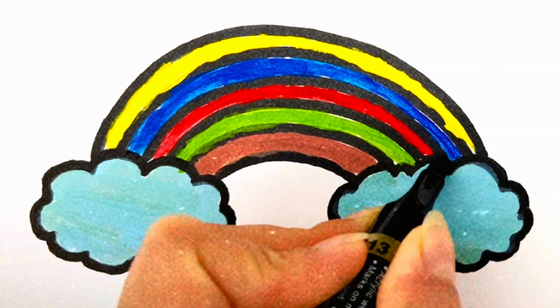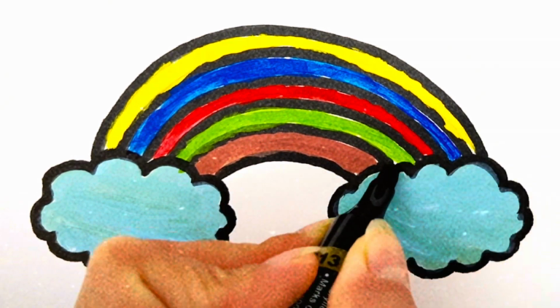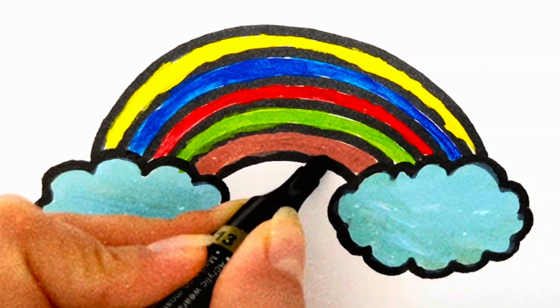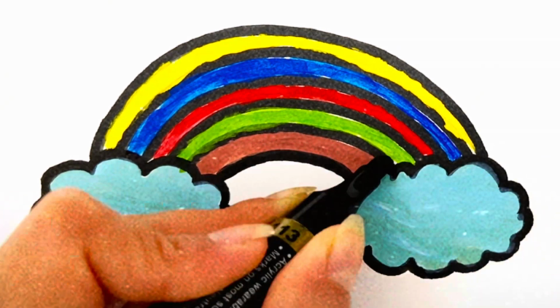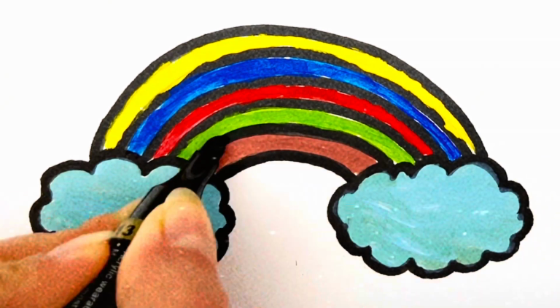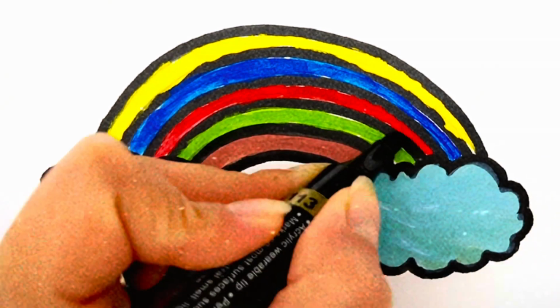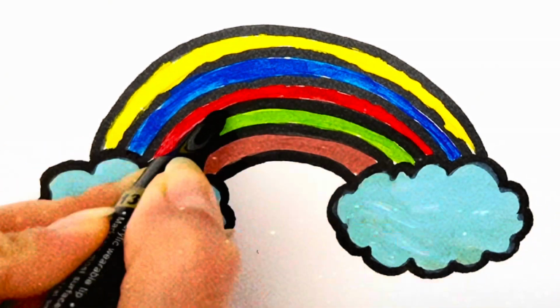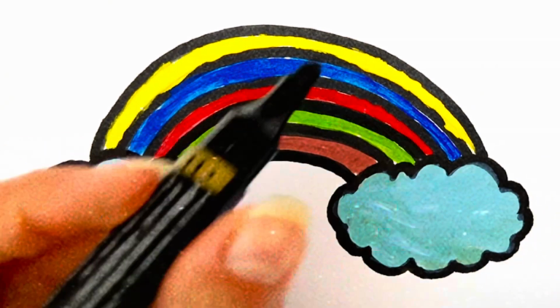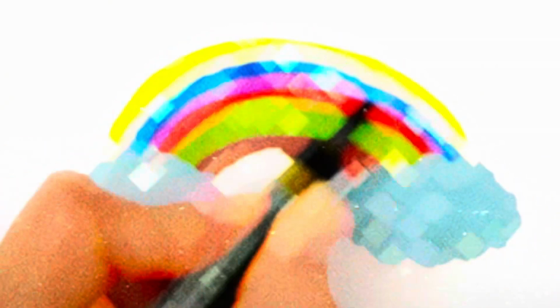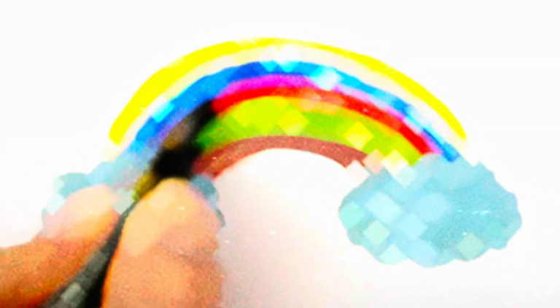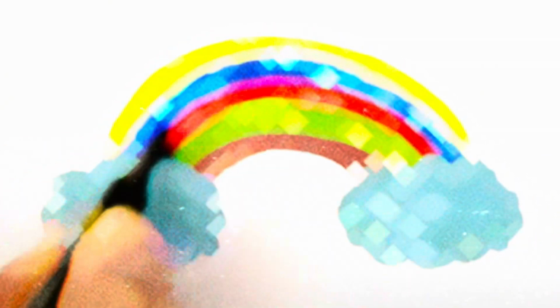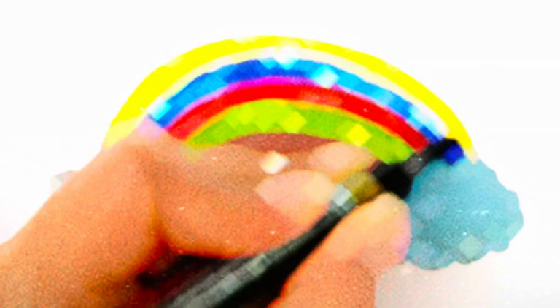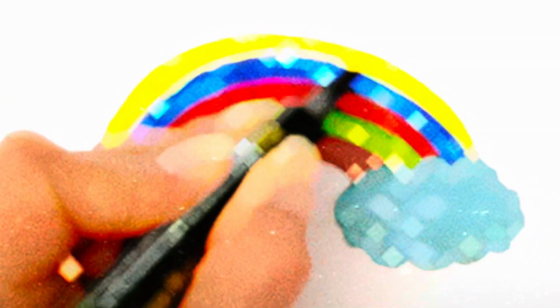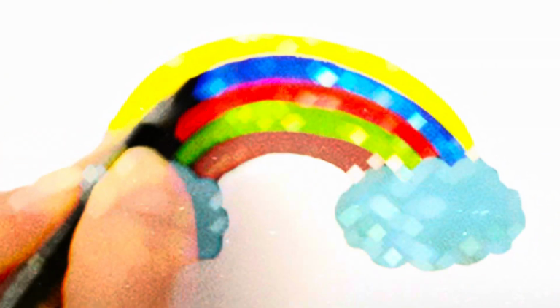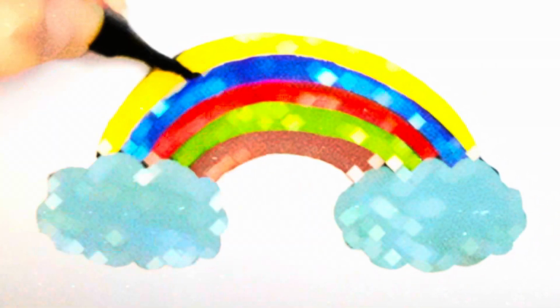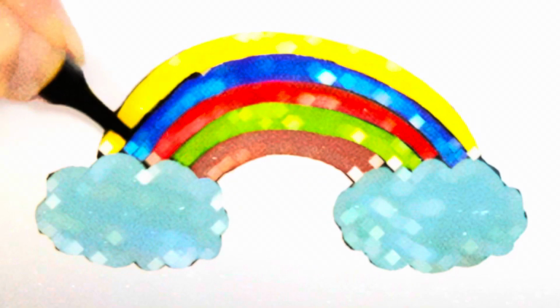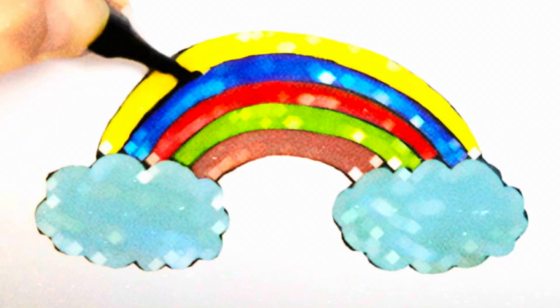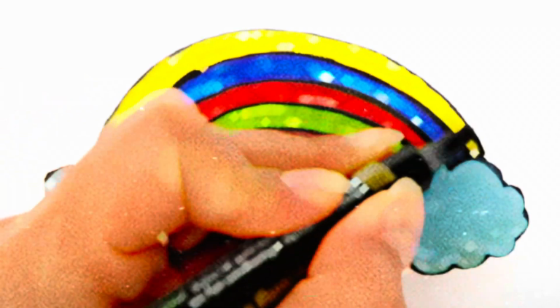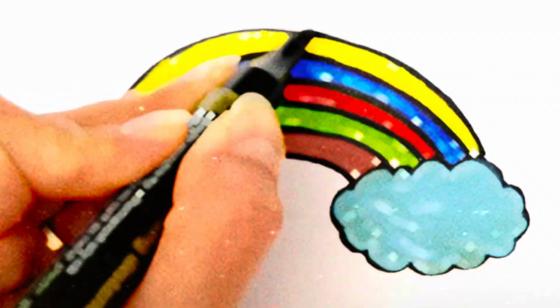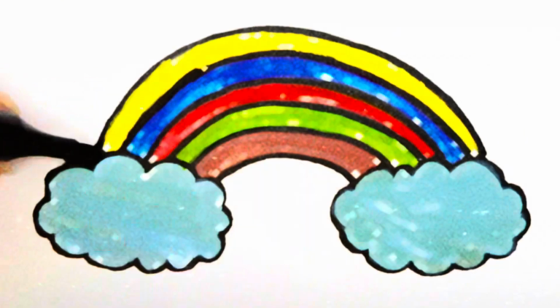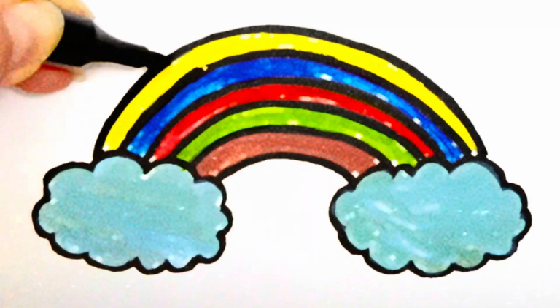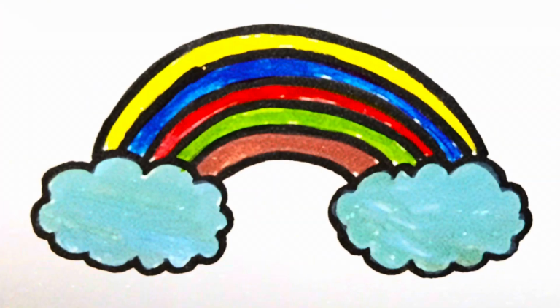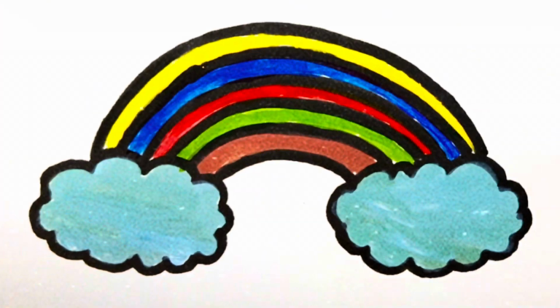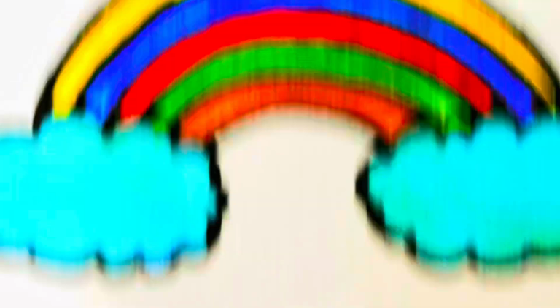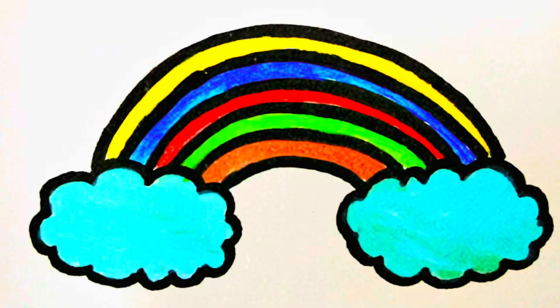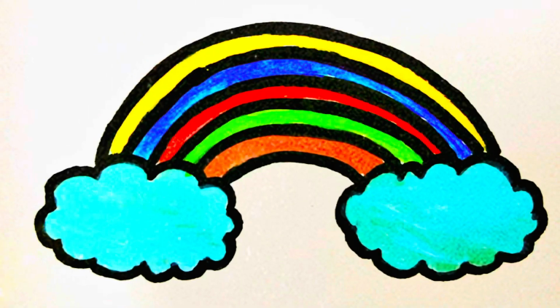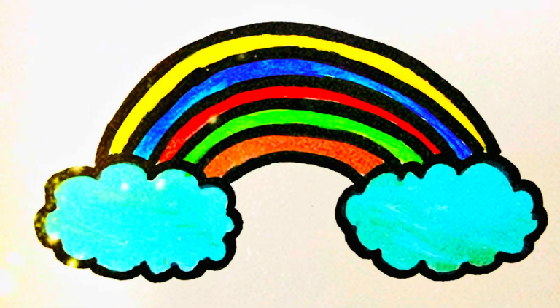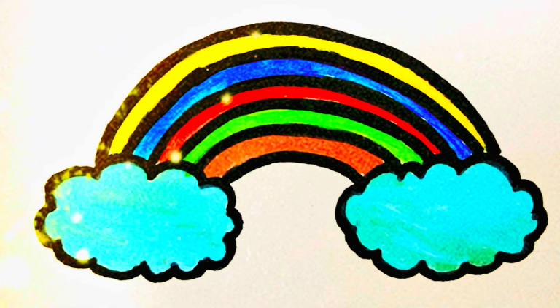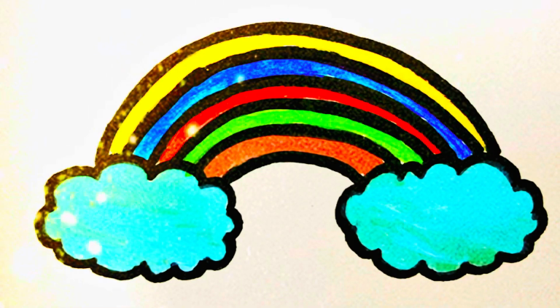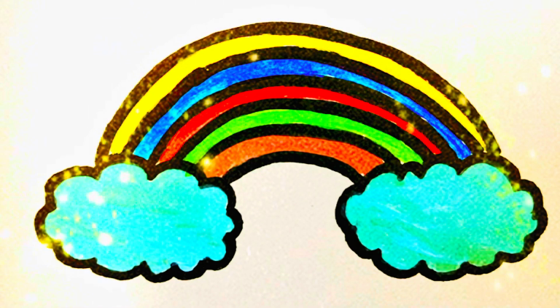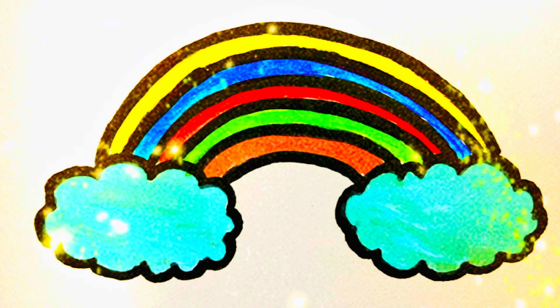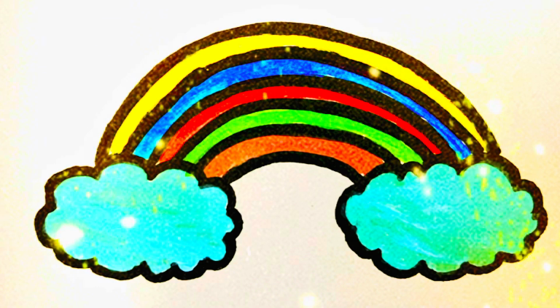It's so beautiful. Do you like it? Magic hands!